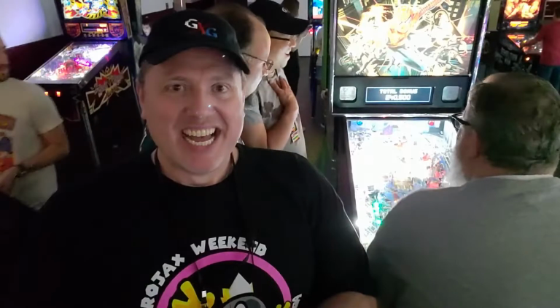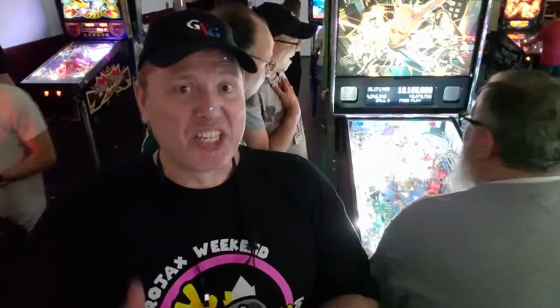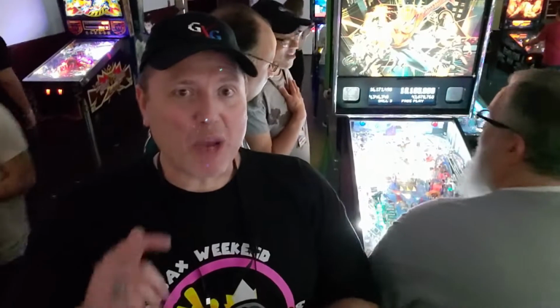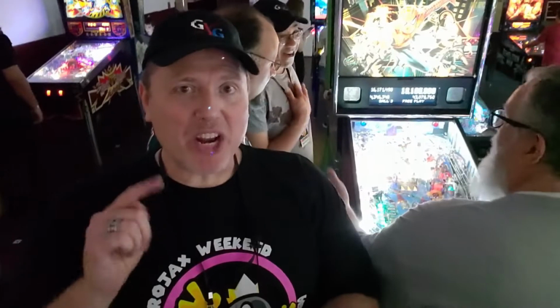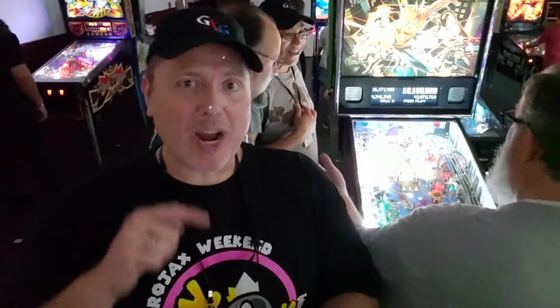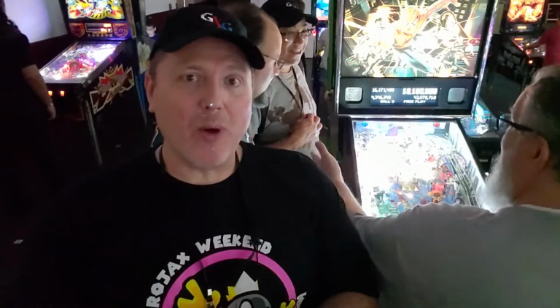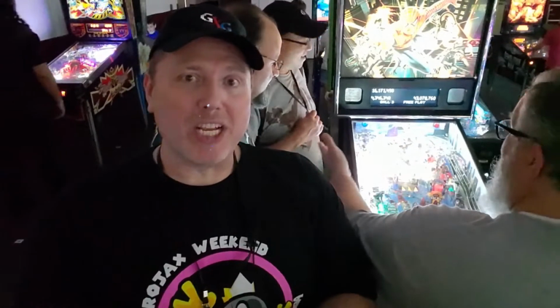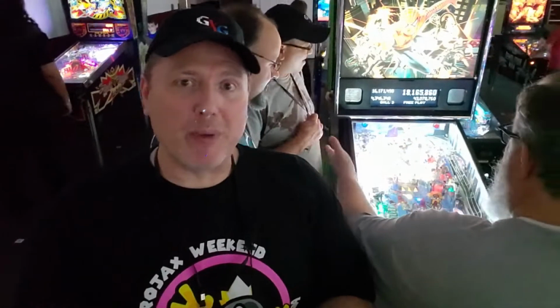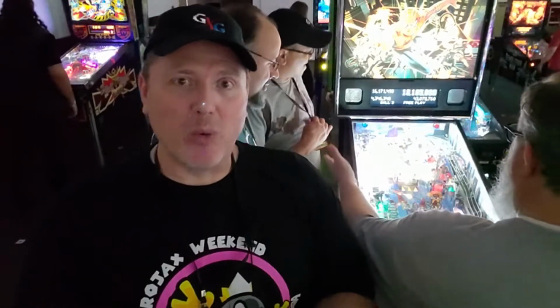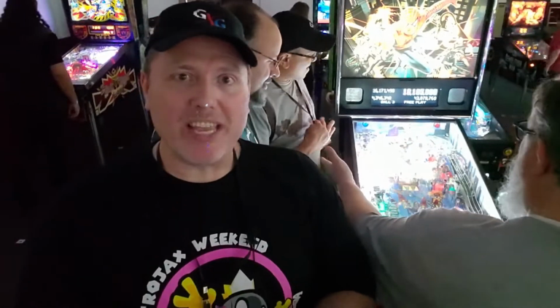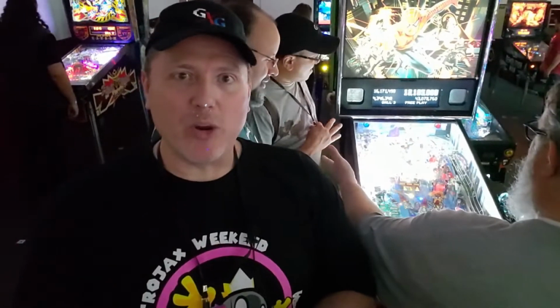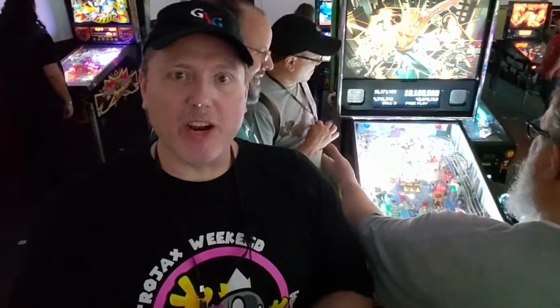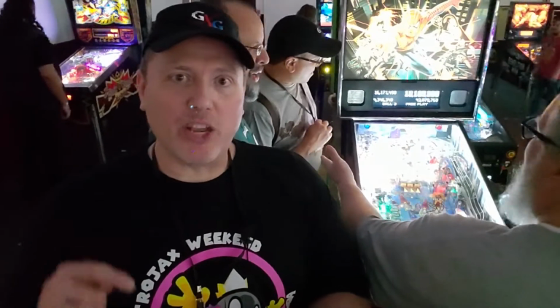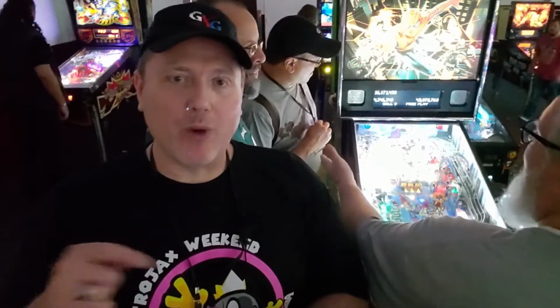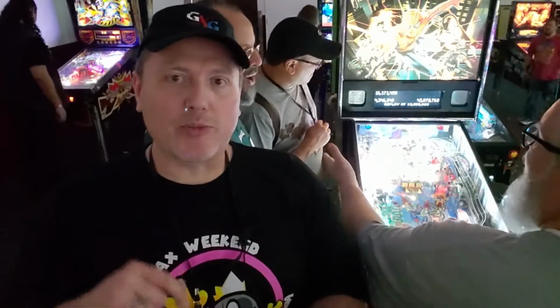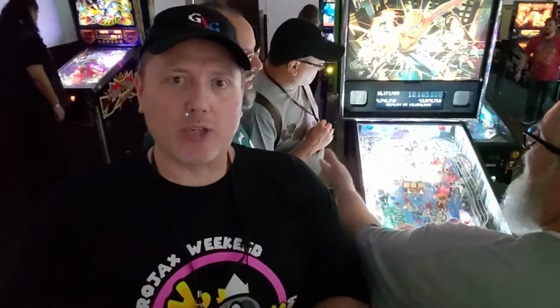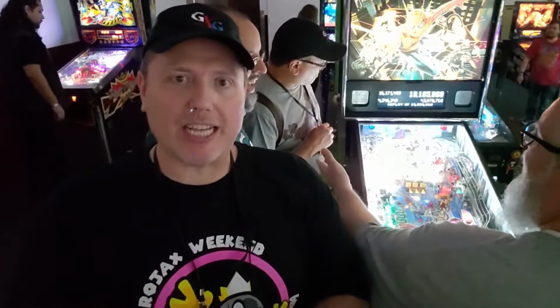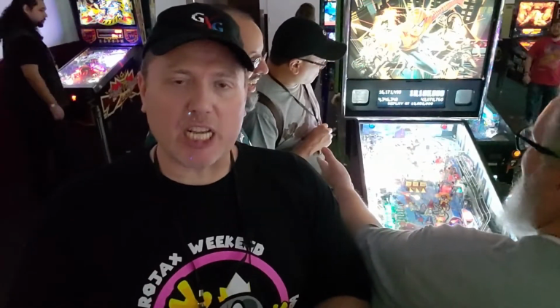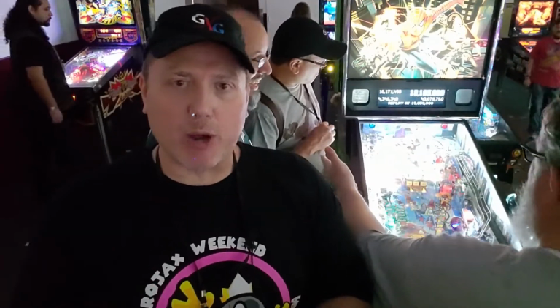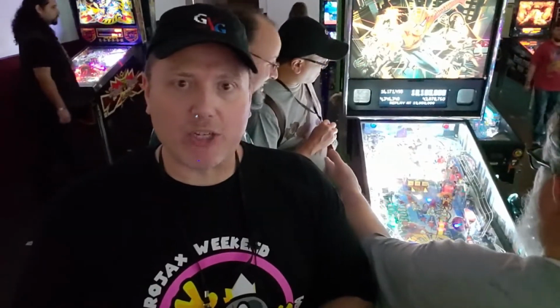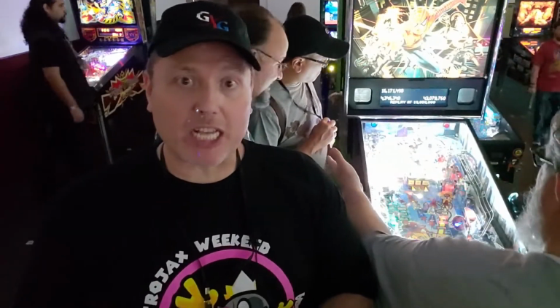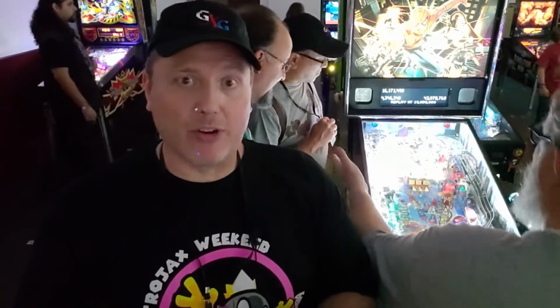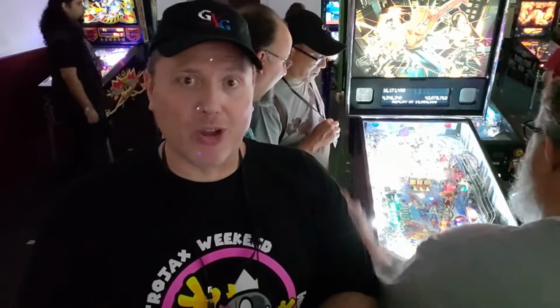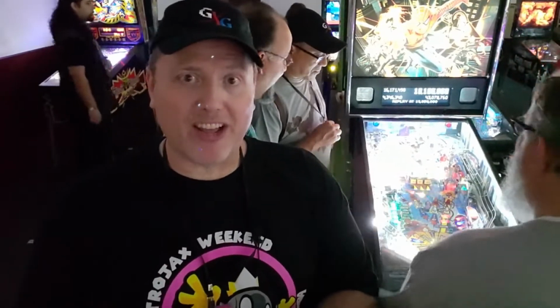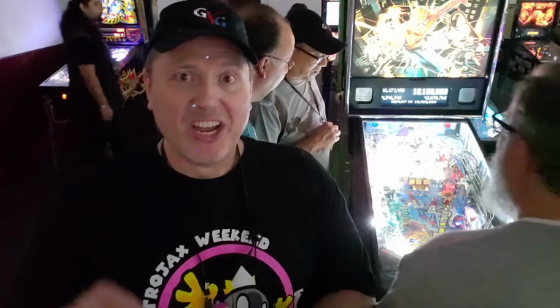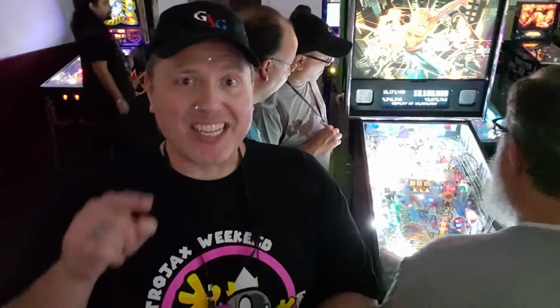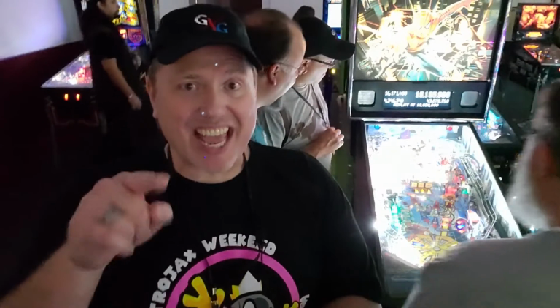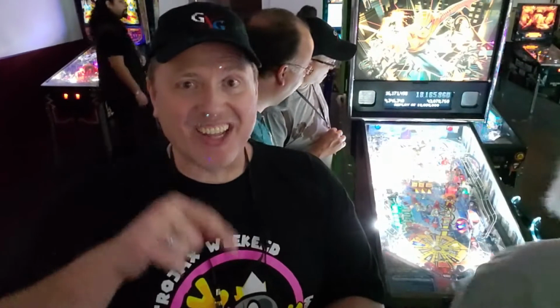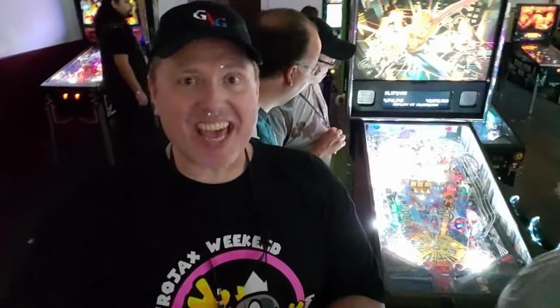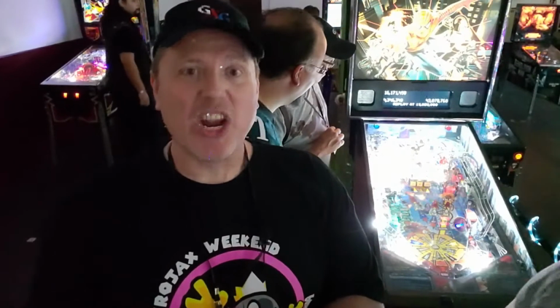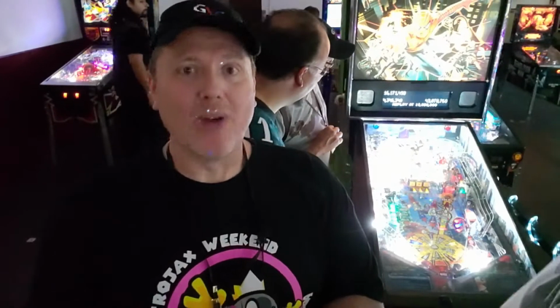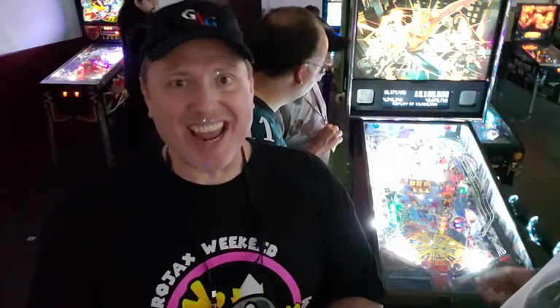Talk about a great way to spend a weekend. We are at the Retro Jax Expo in Jacksonville, Florida. Let's take a look at it right now.